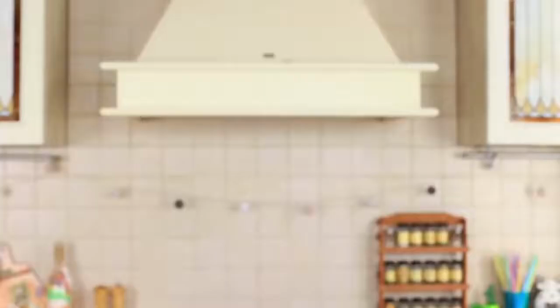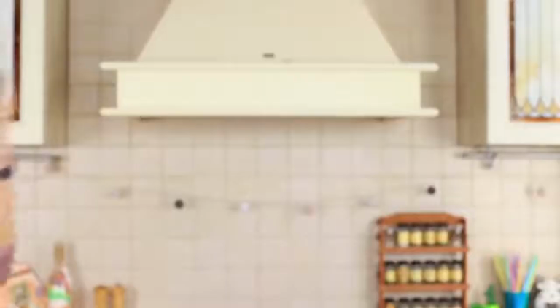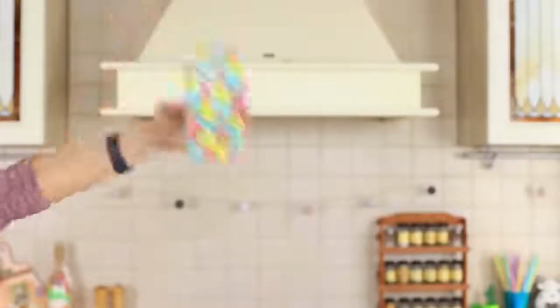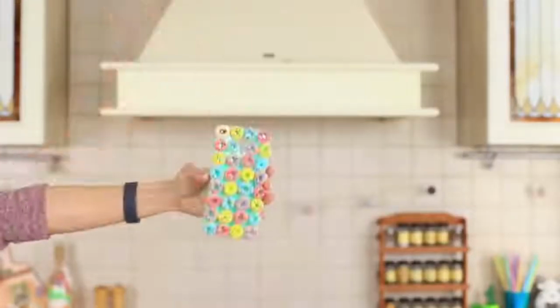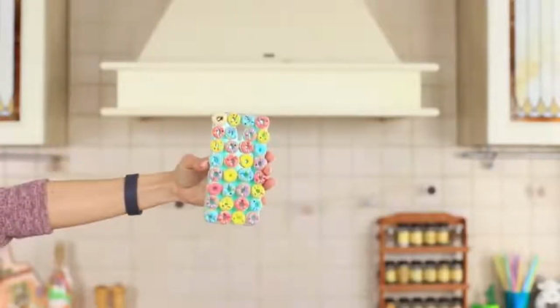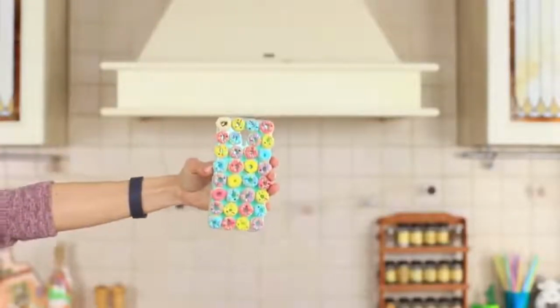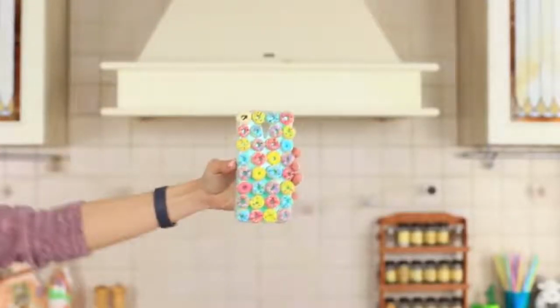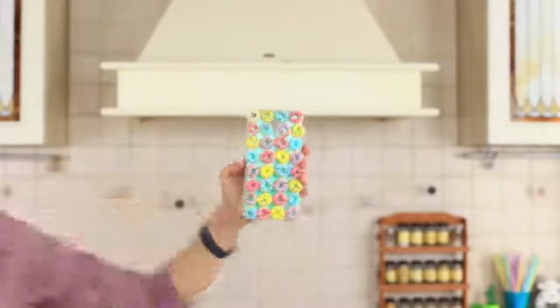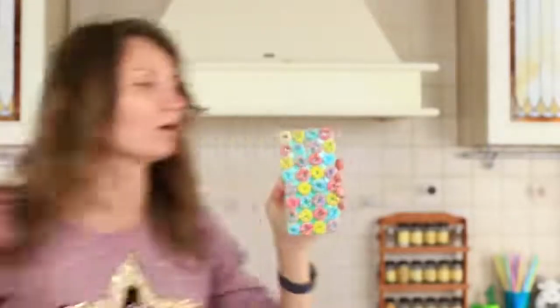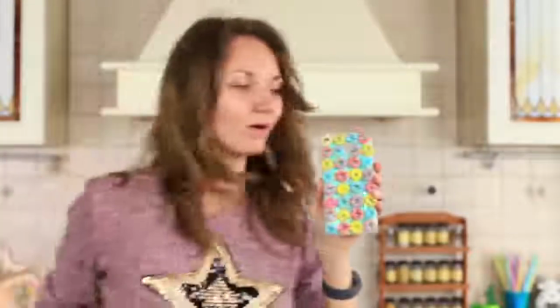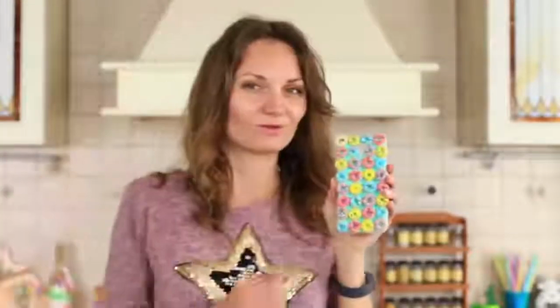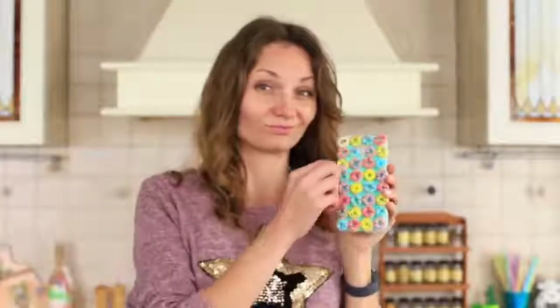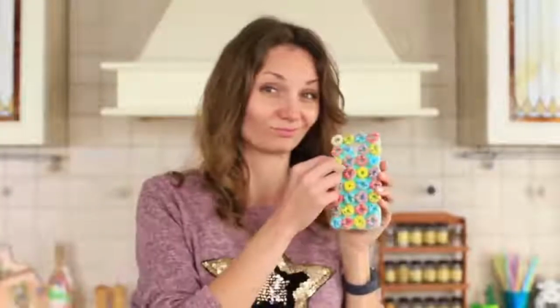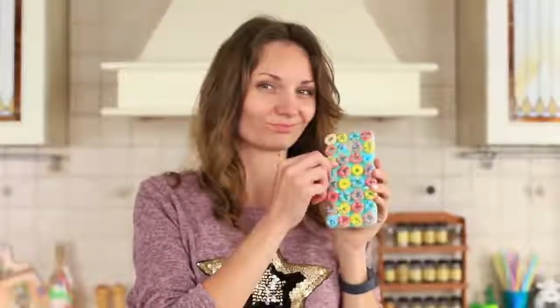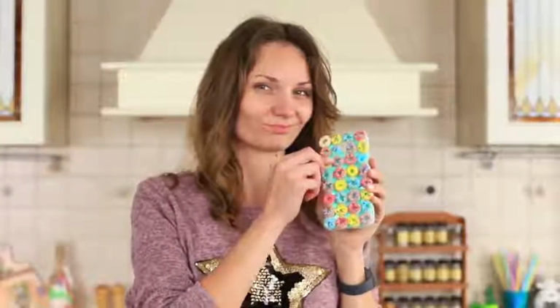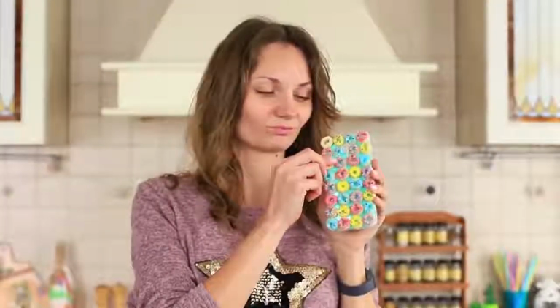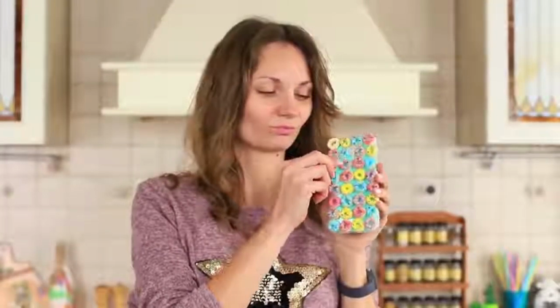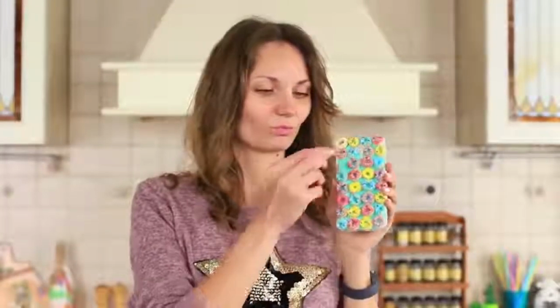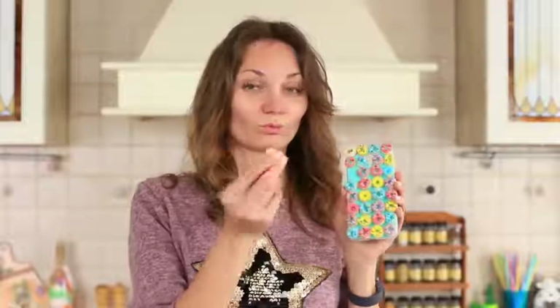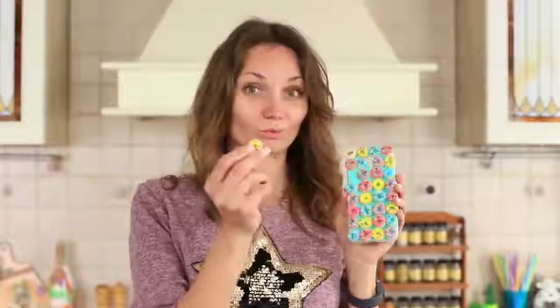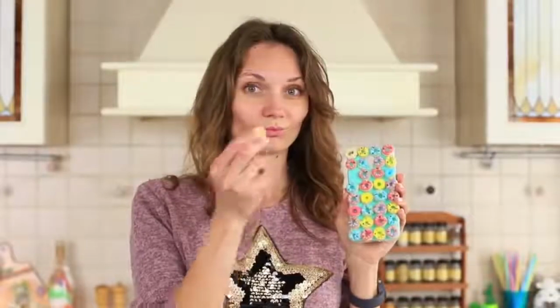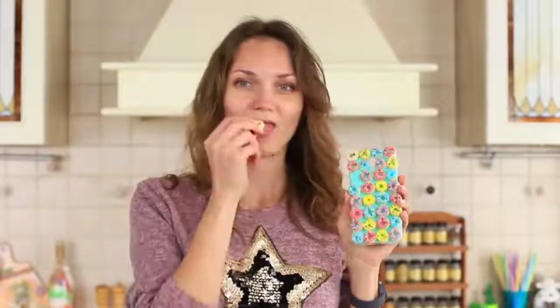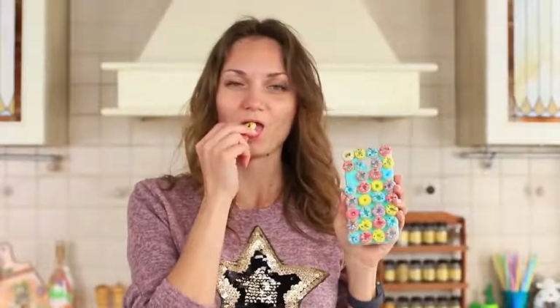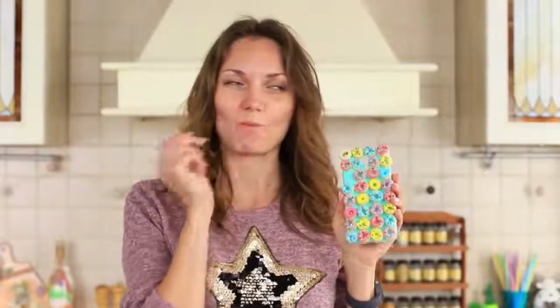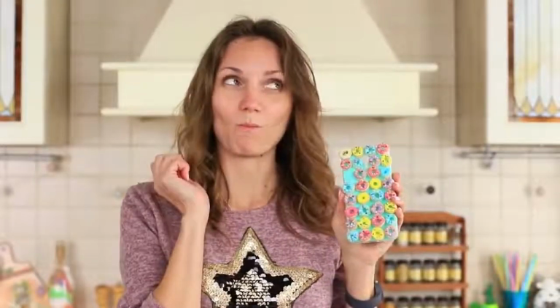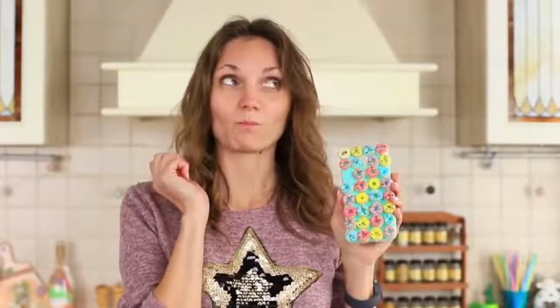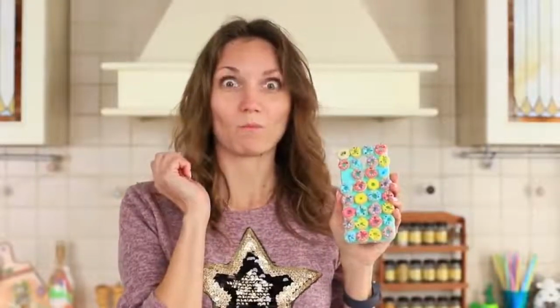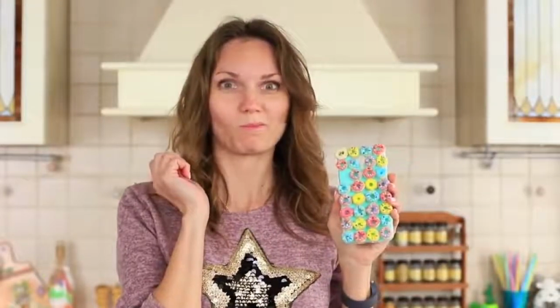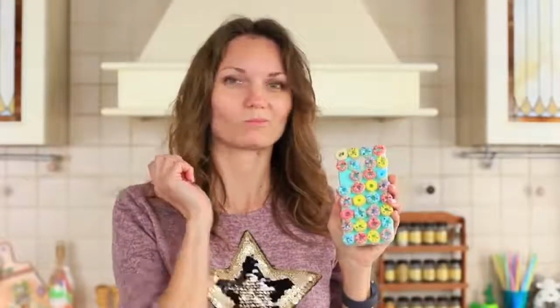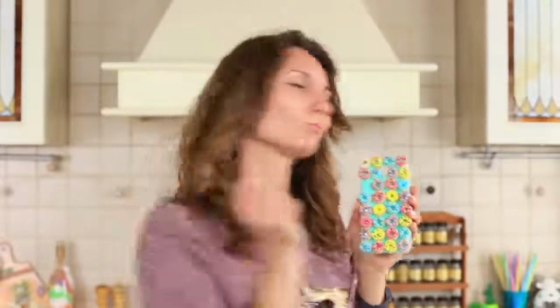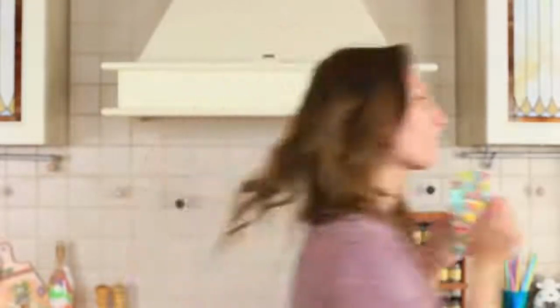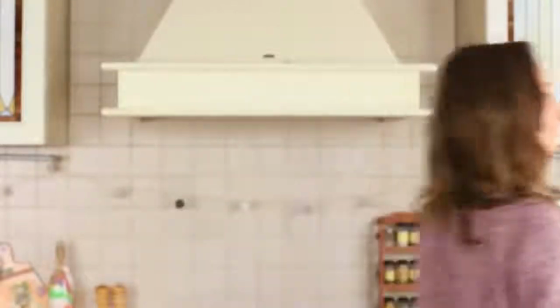A healthy breakfast will always be on hand with a phone case like this! I take a small donut off the phone case and put it into my mouth.